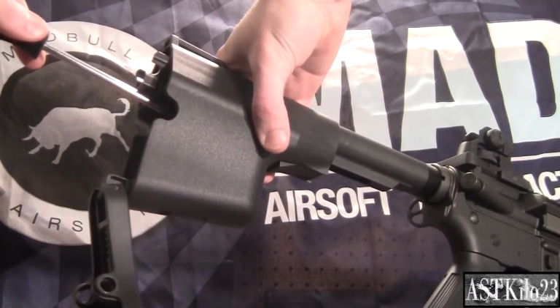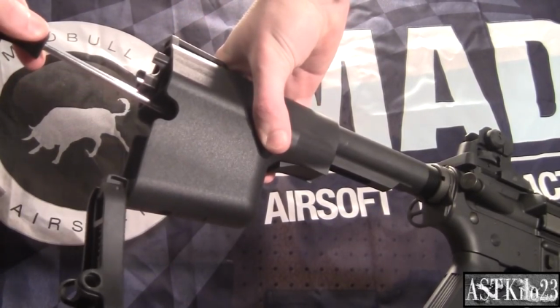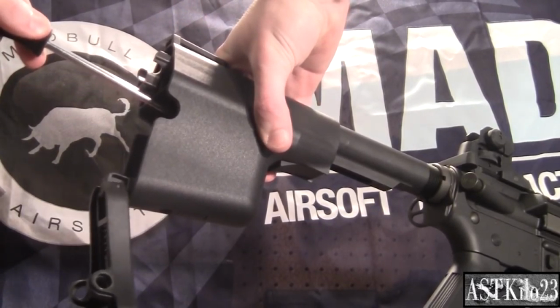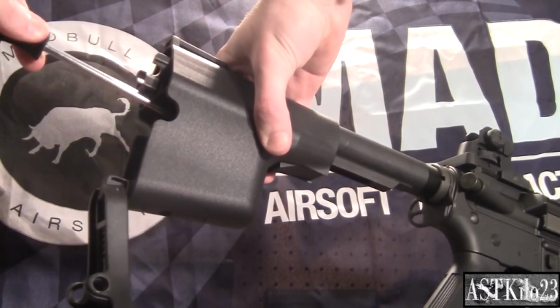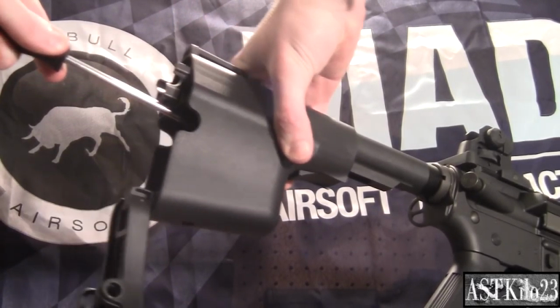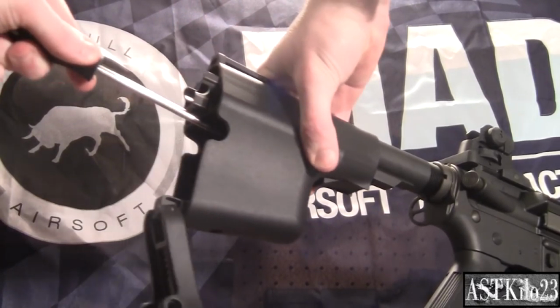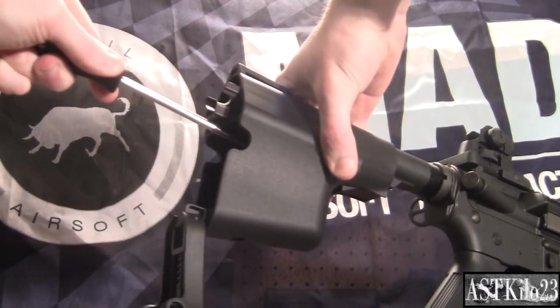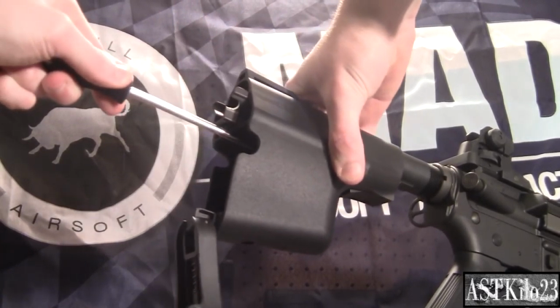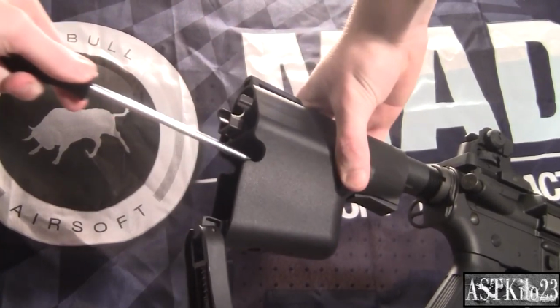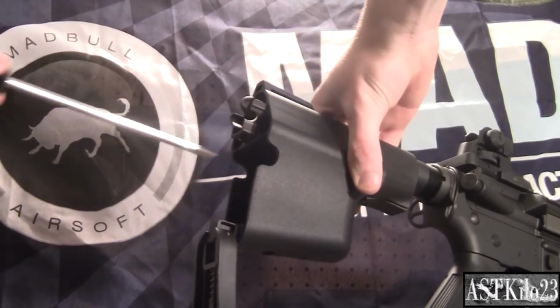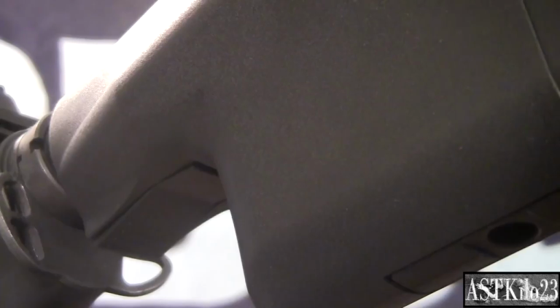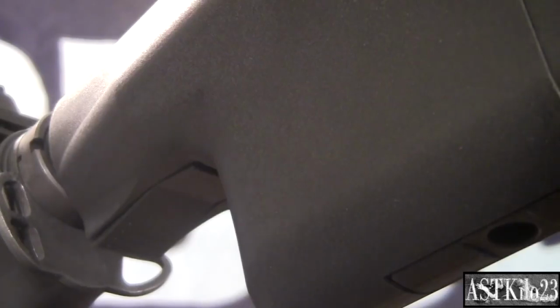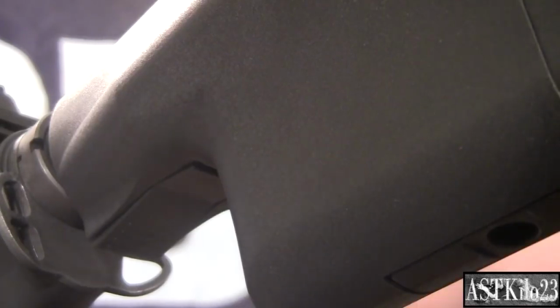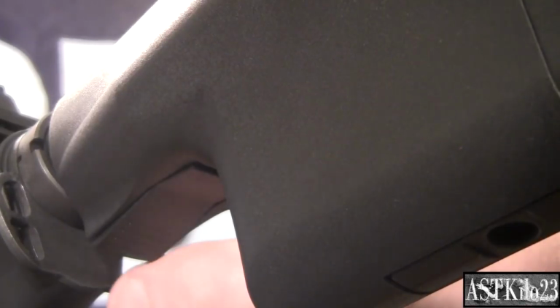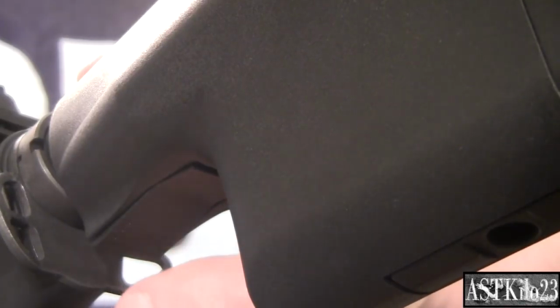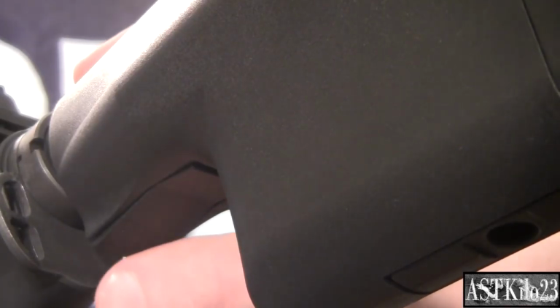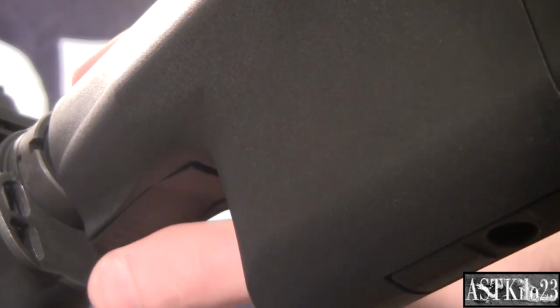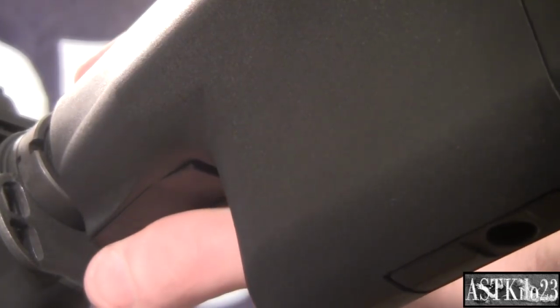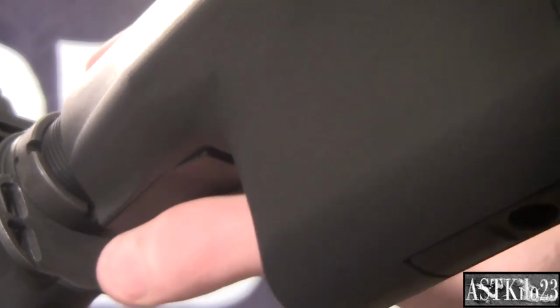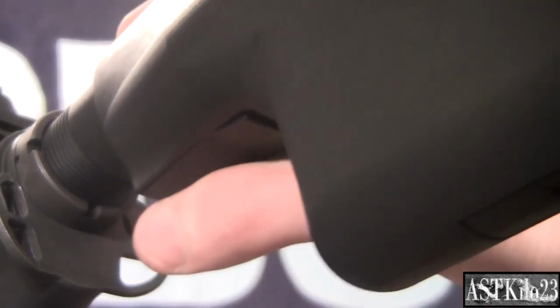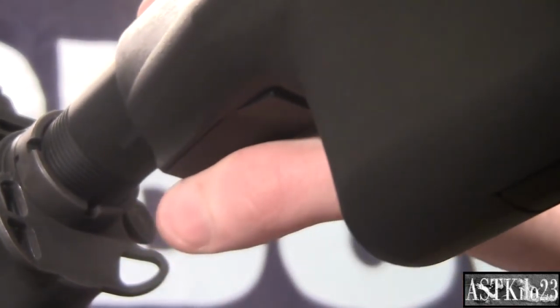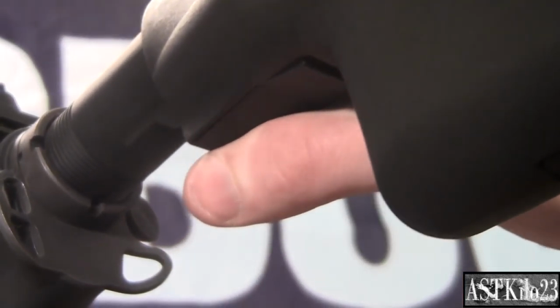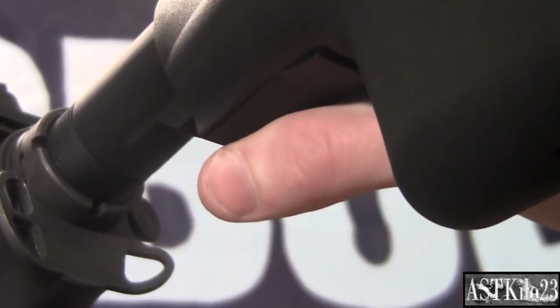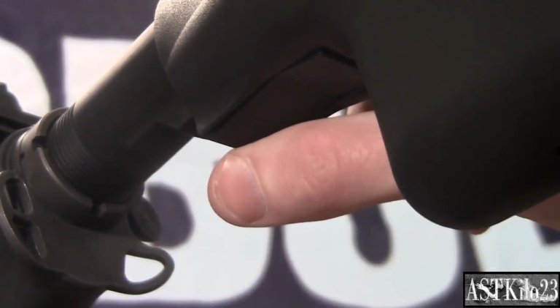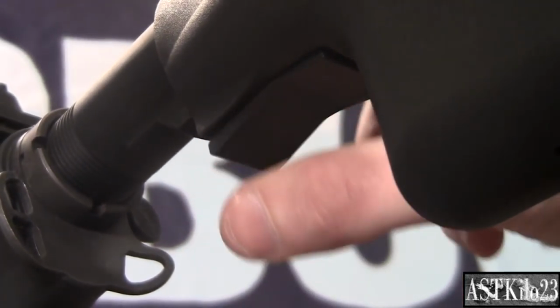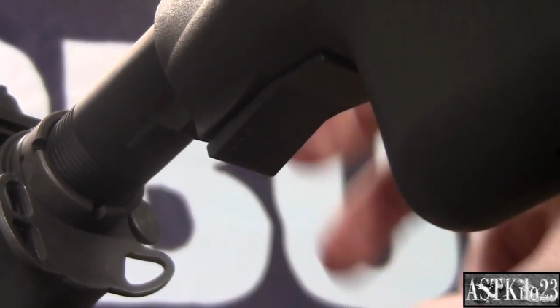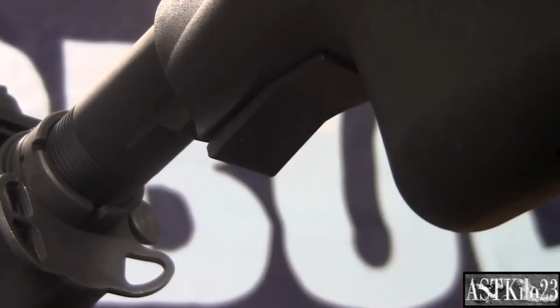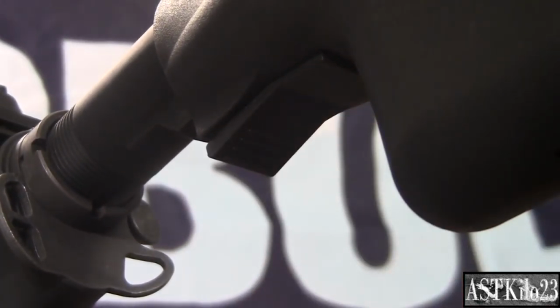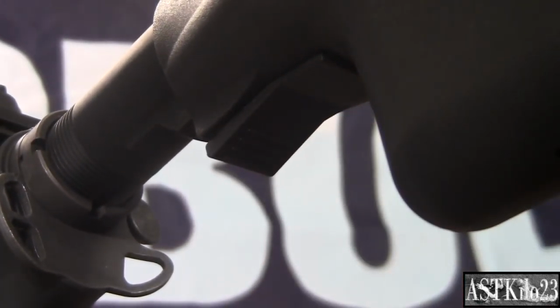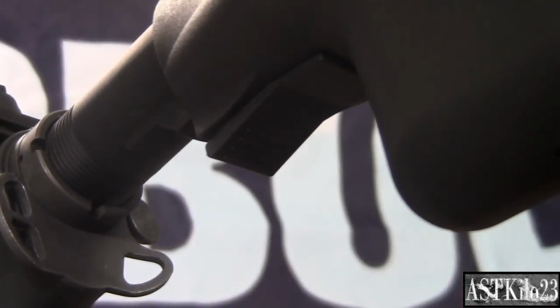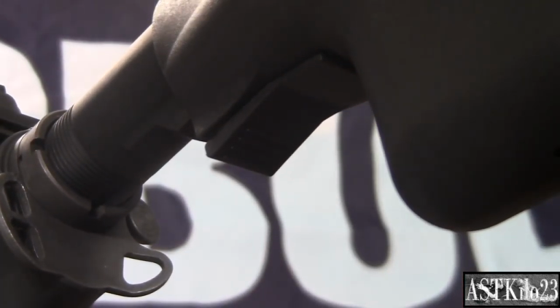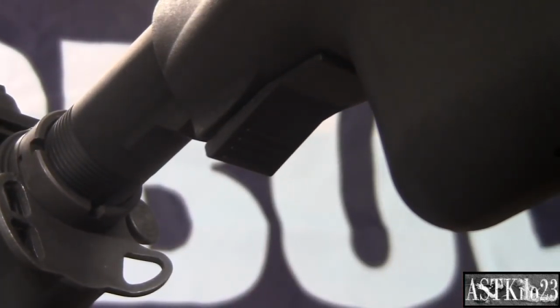Adjusting your new stock is simple and easy. Simply press the front portion of the adjustment bar toward the buffer tube to adjust the stock.